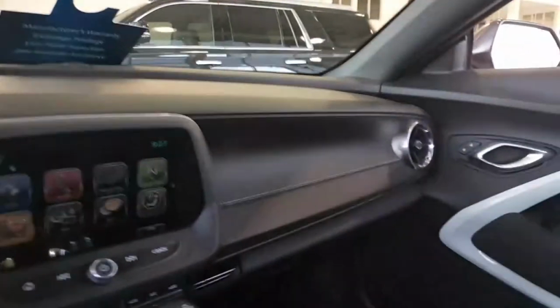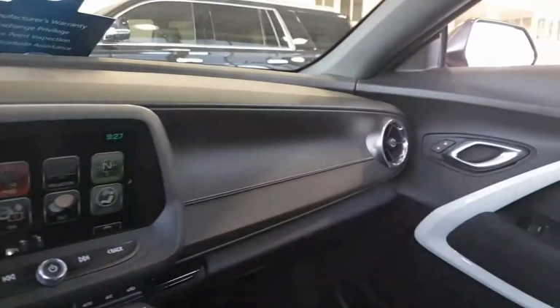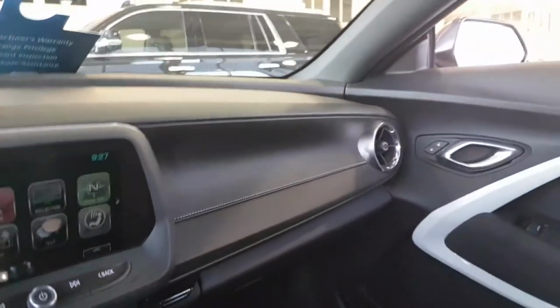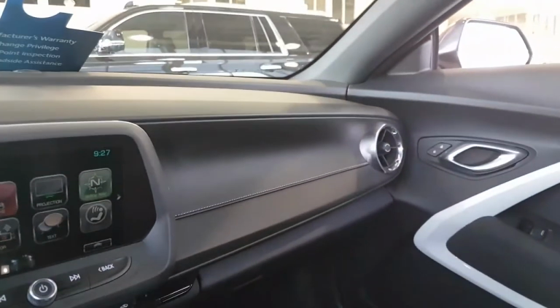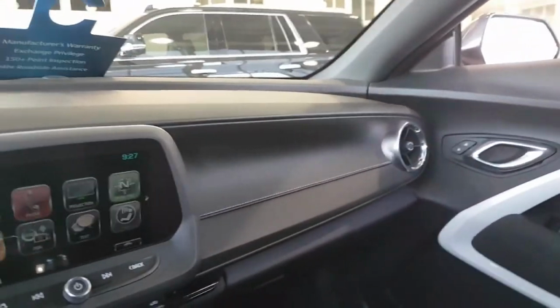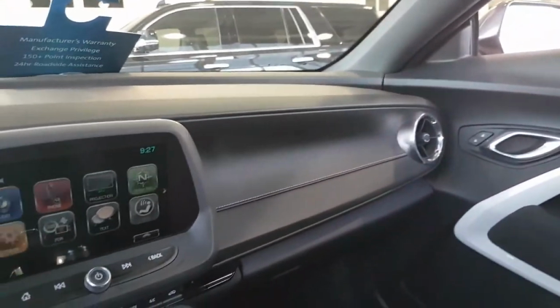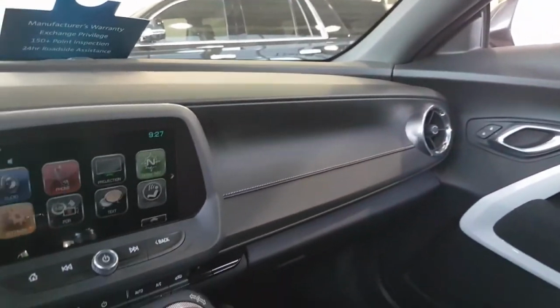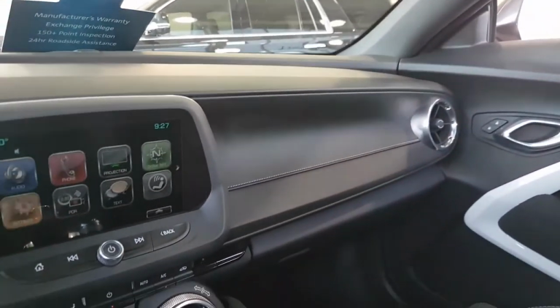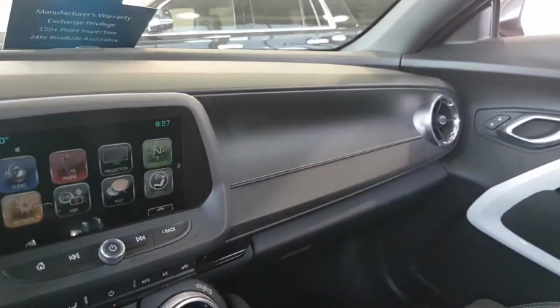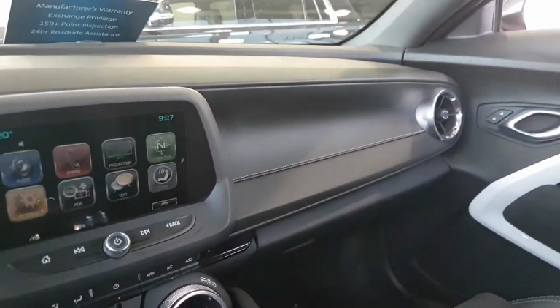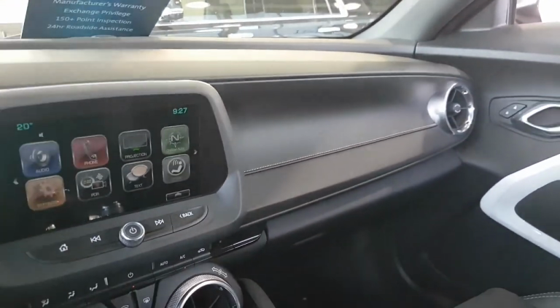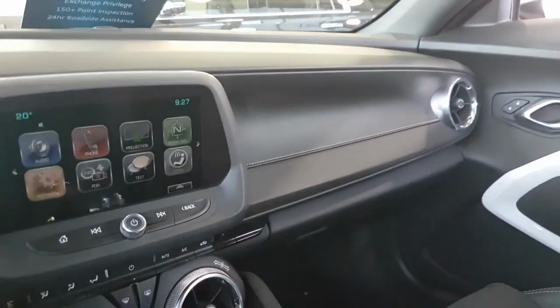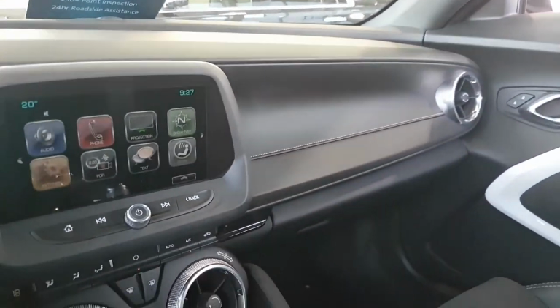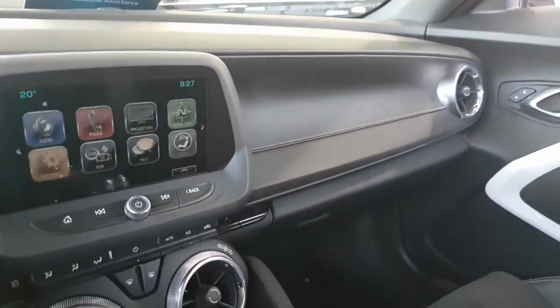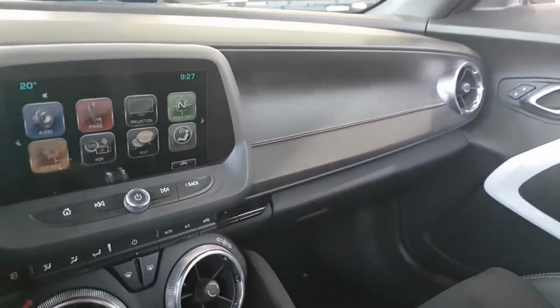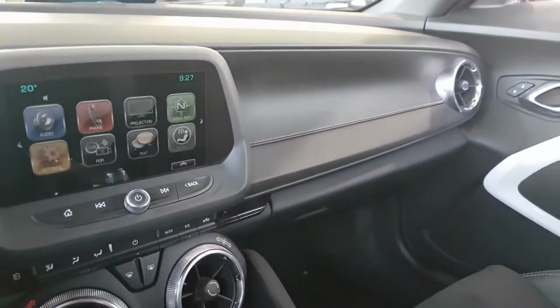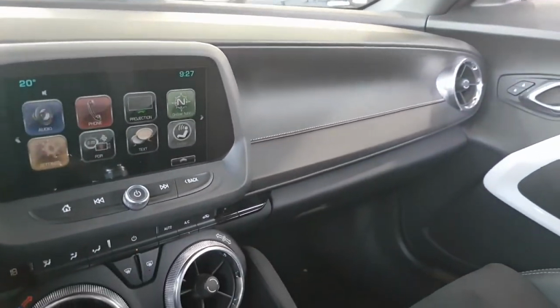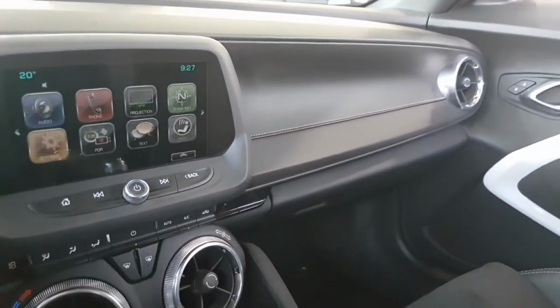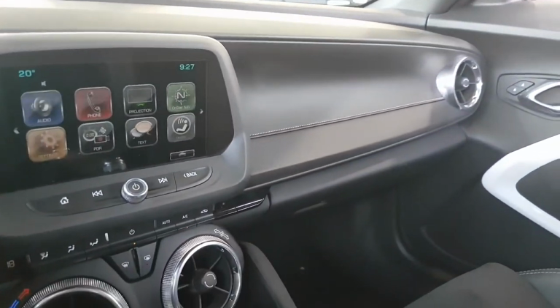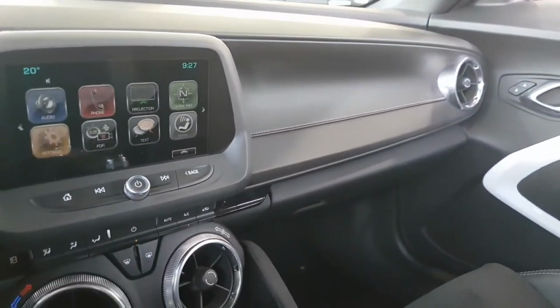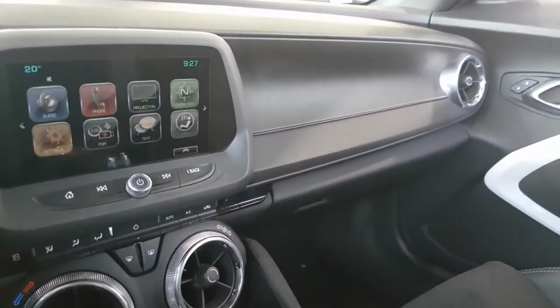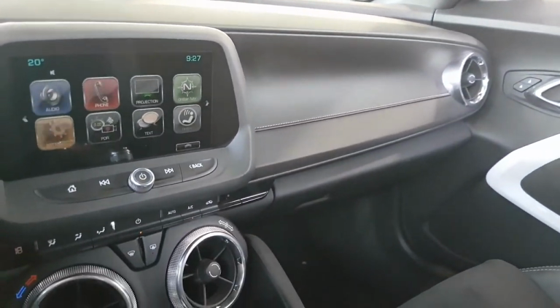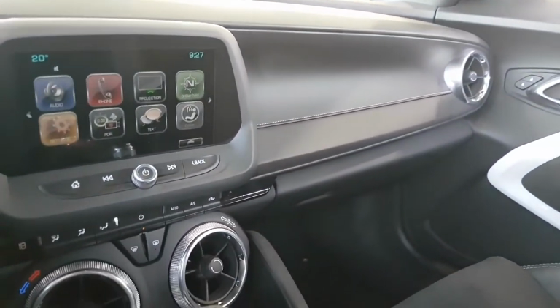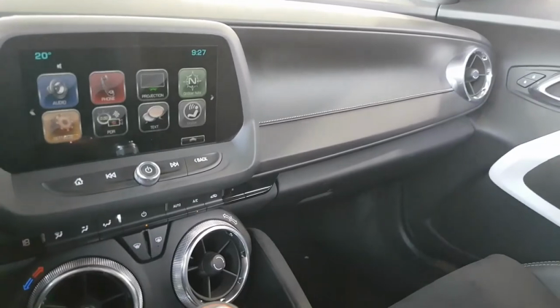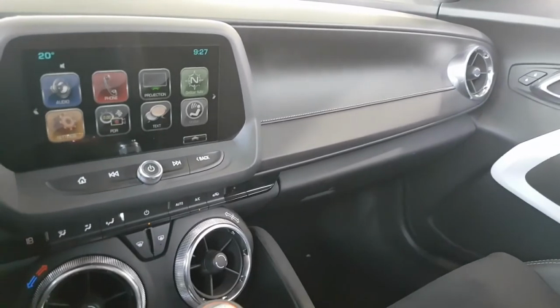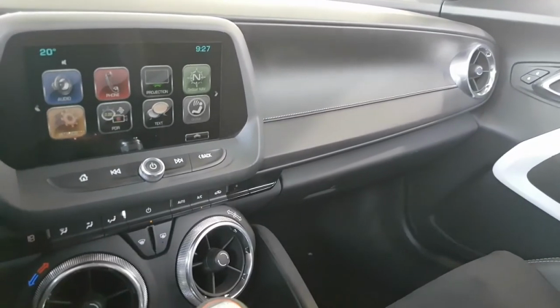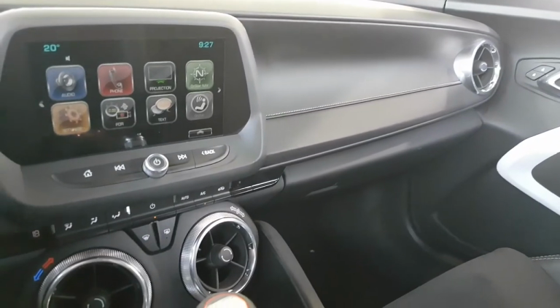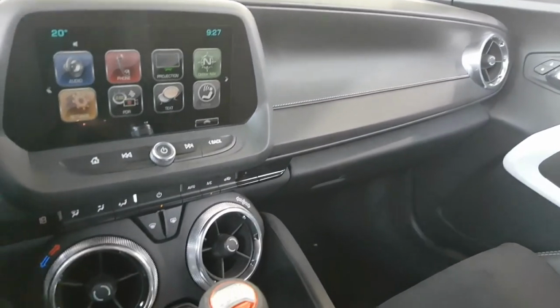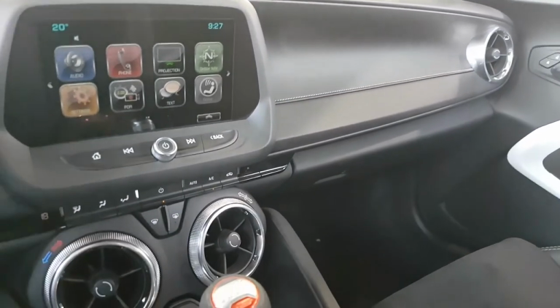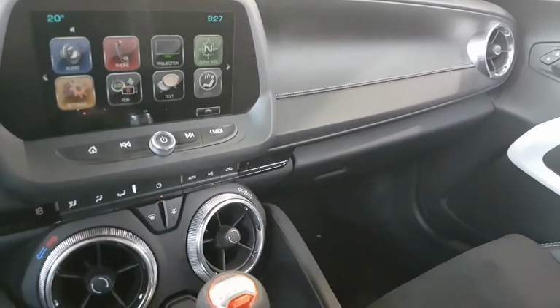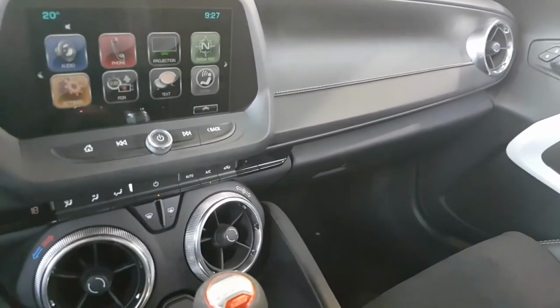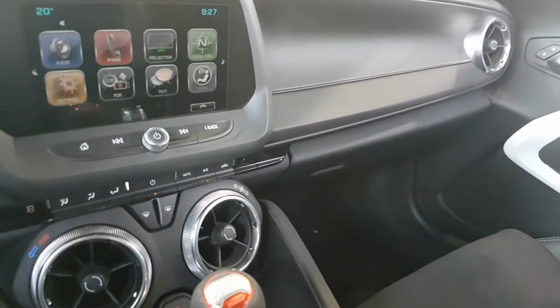As you can see, there's your heads-up display. If you have any questions on the car, please let me know at 306-552-9880. Thanks.